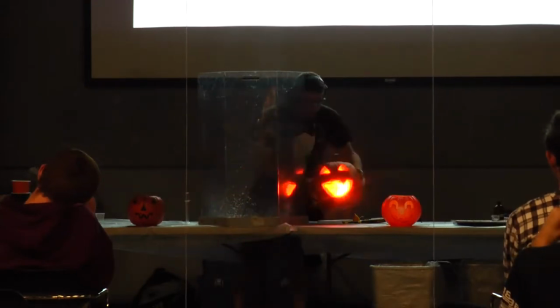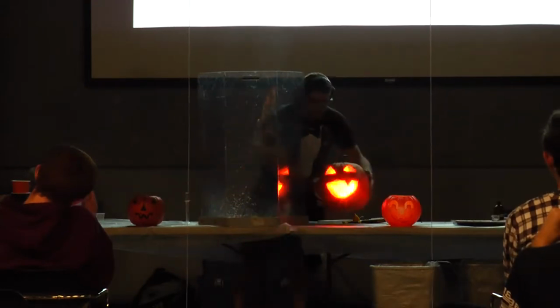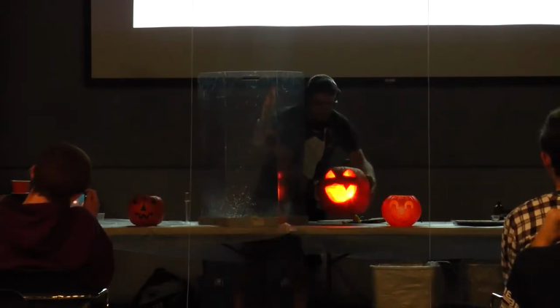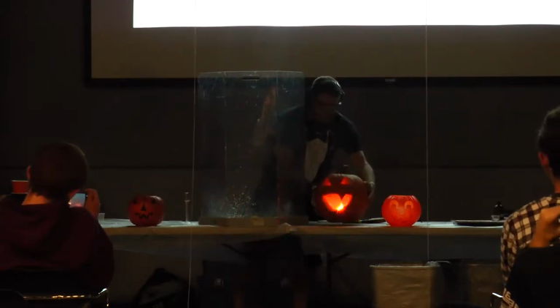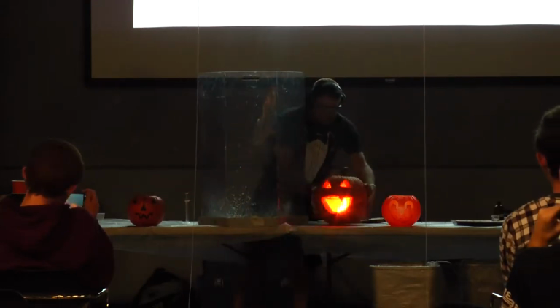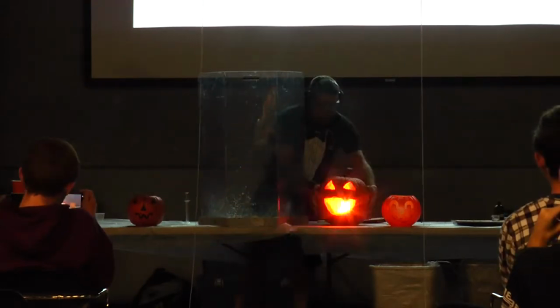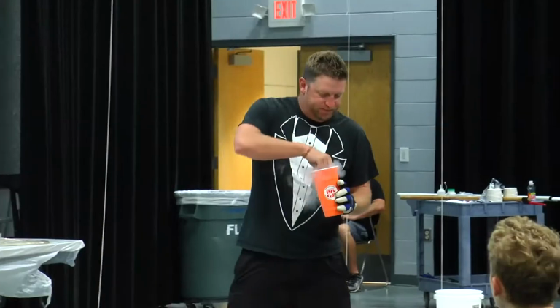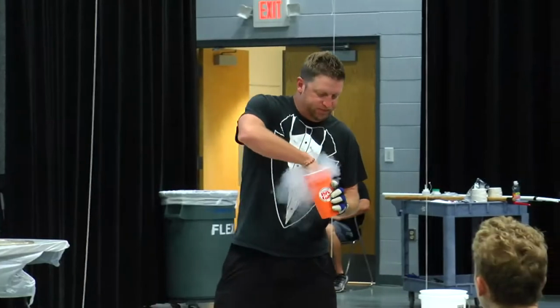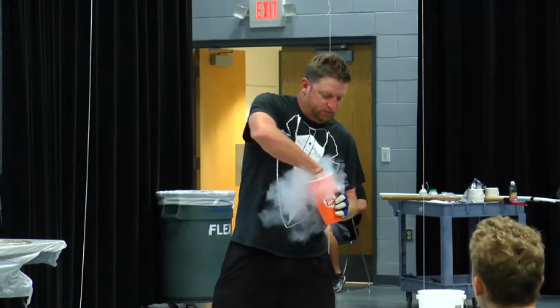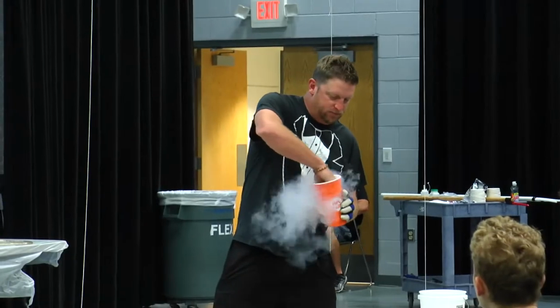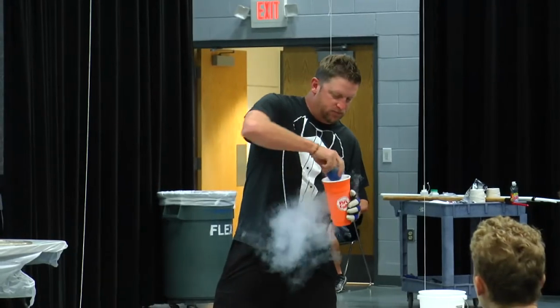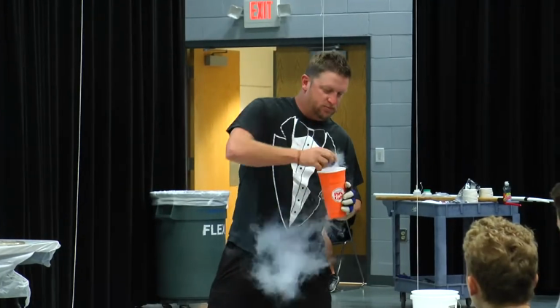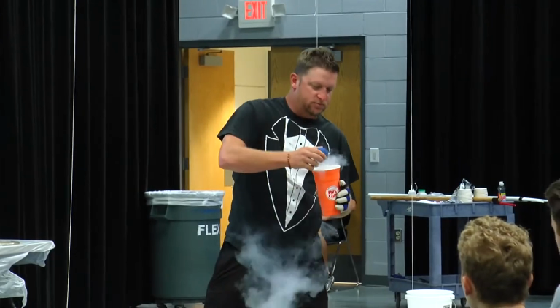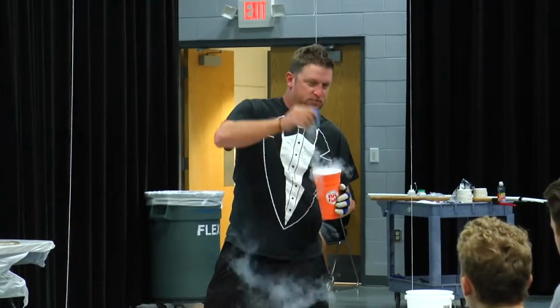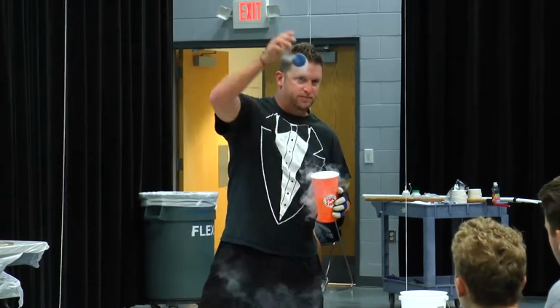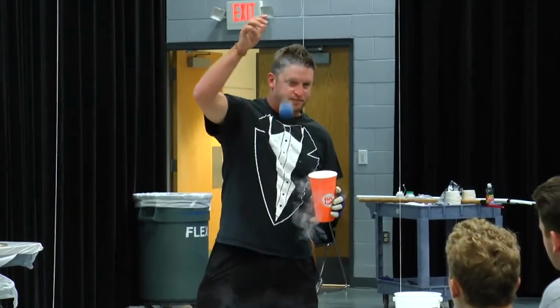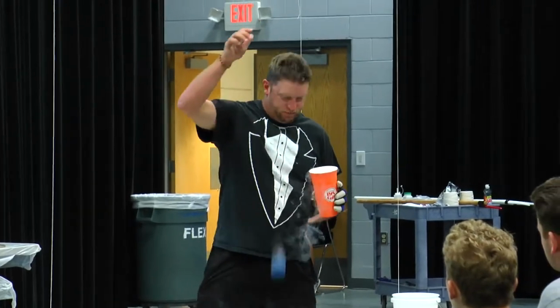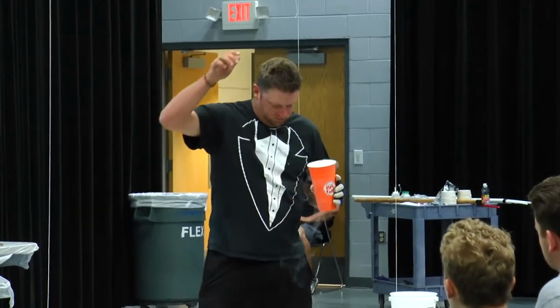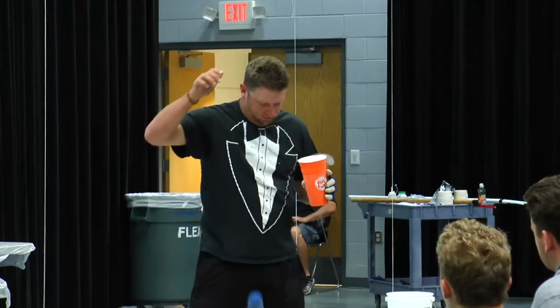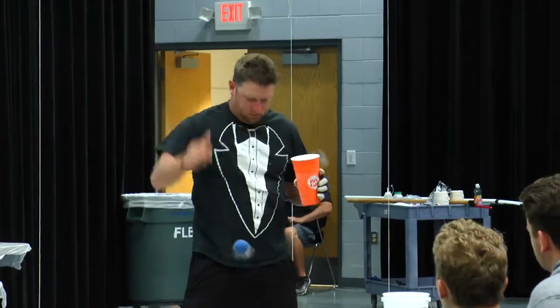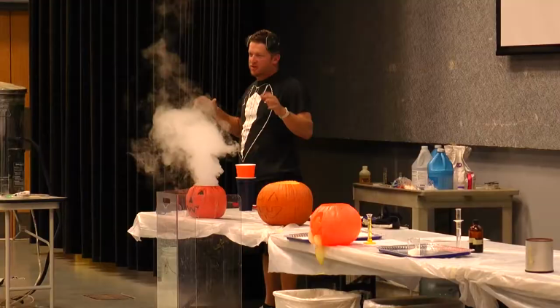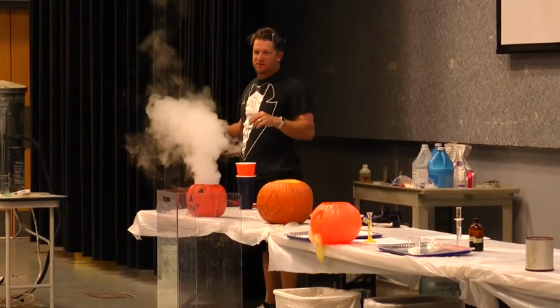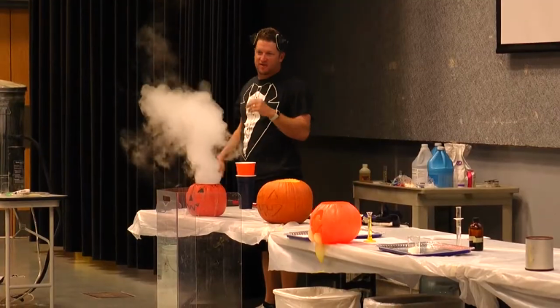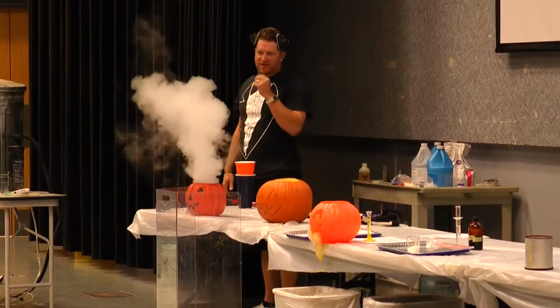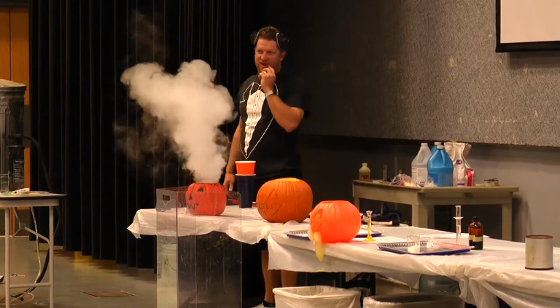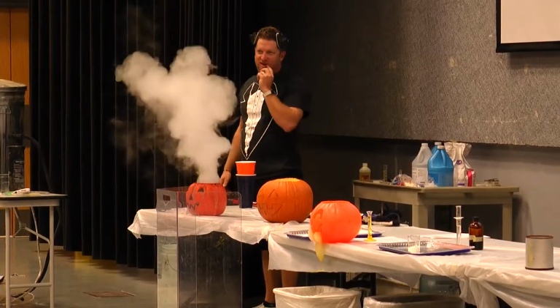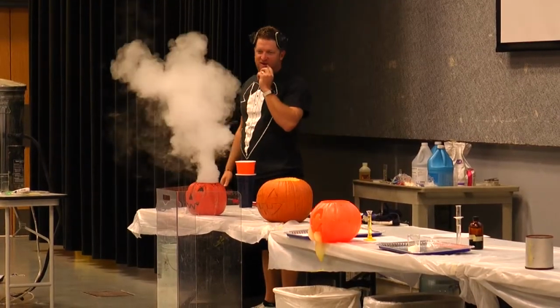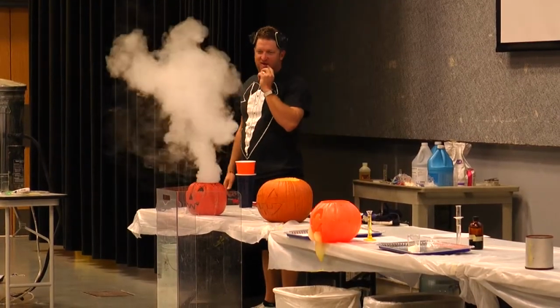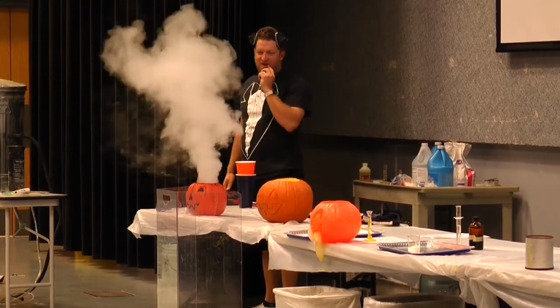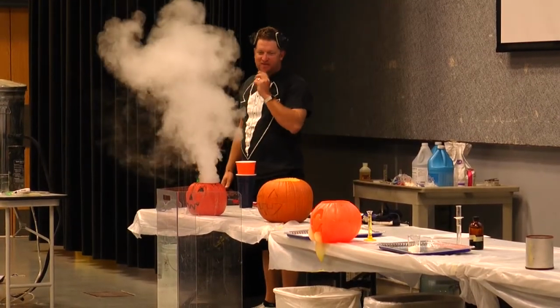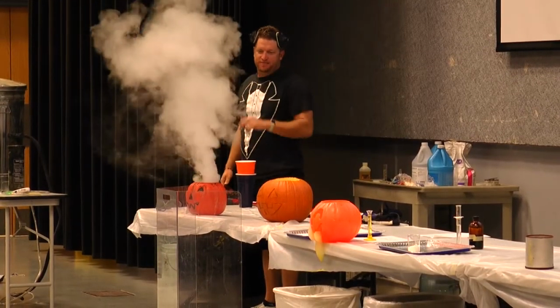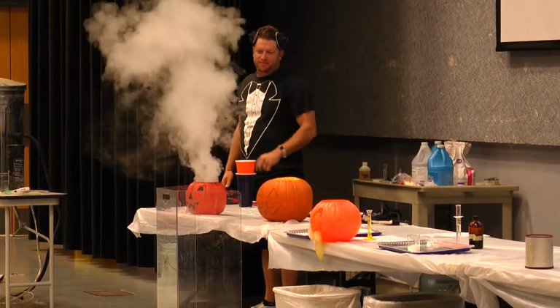On October 23rd, chemistry students gathered in the Flex Theater to watch explosions, eat mole-themed desserts, and learn more about science.